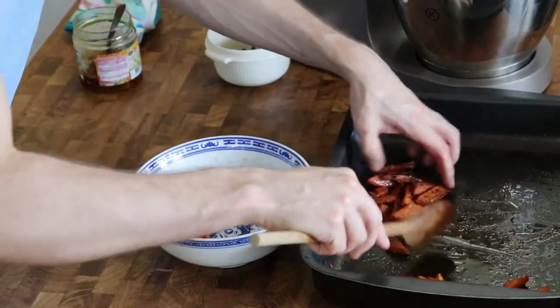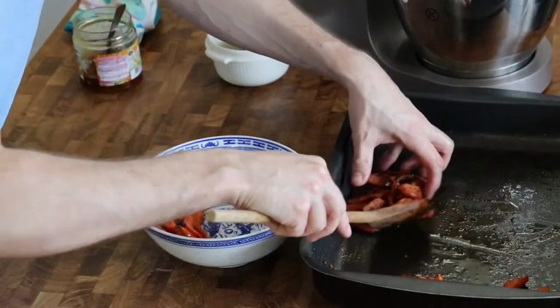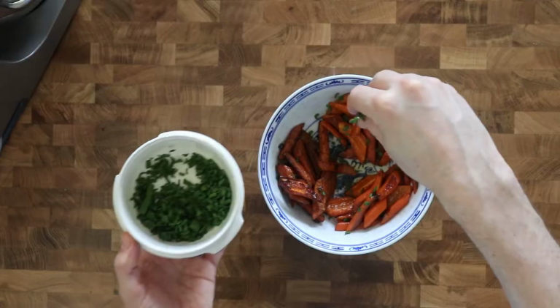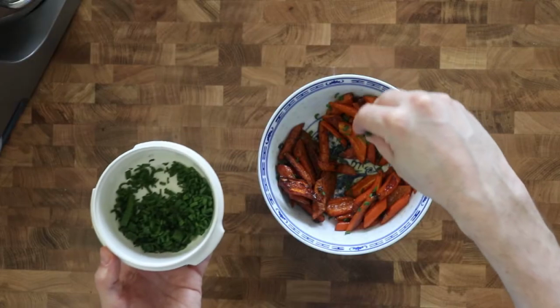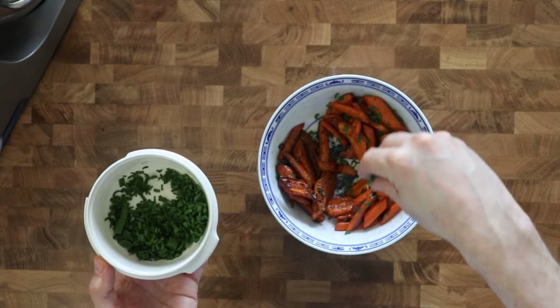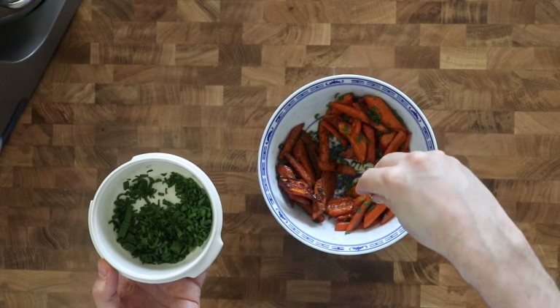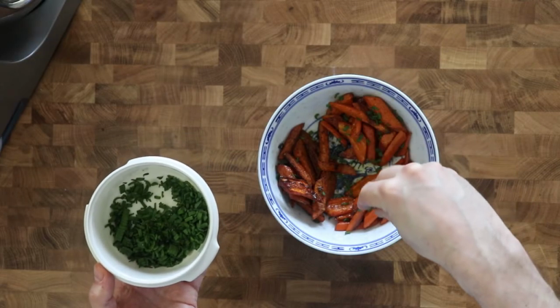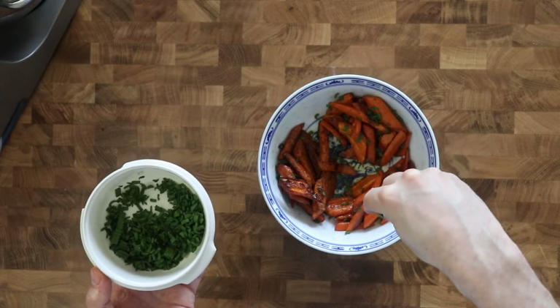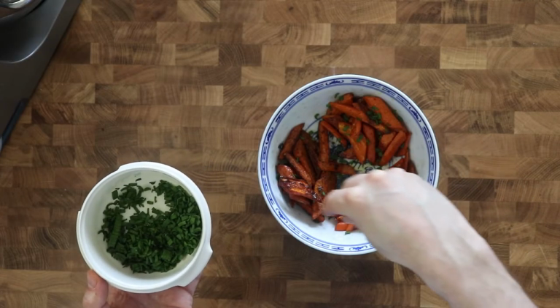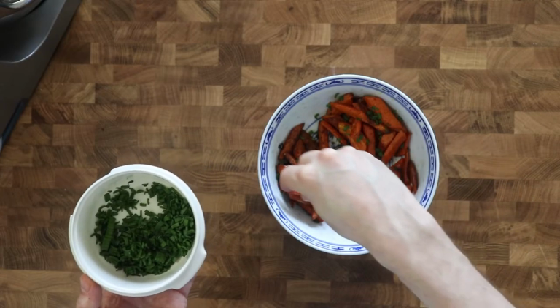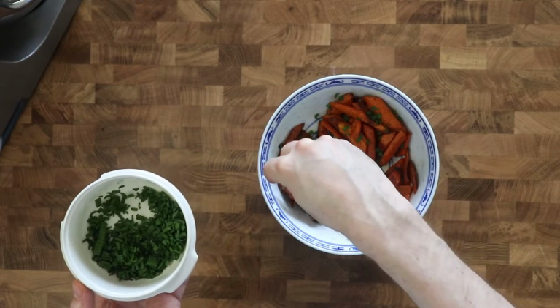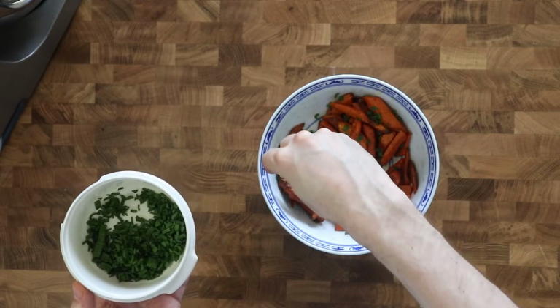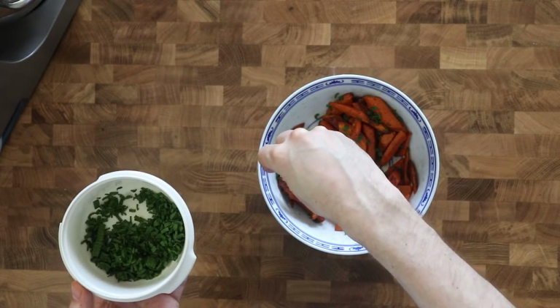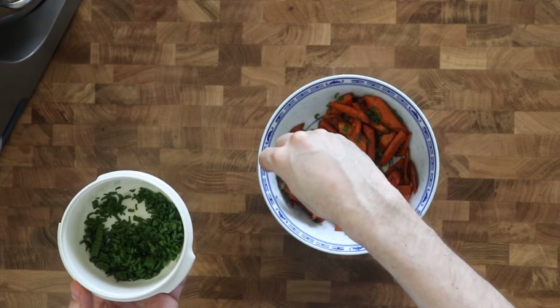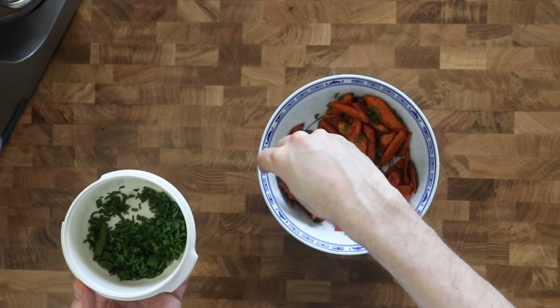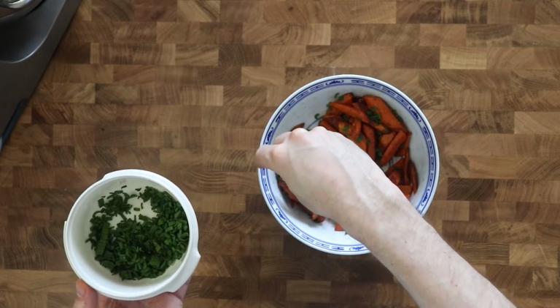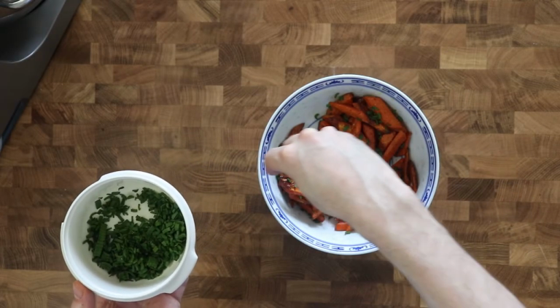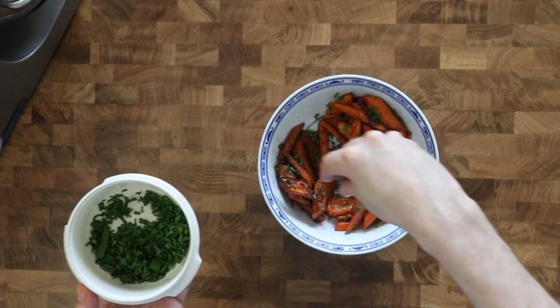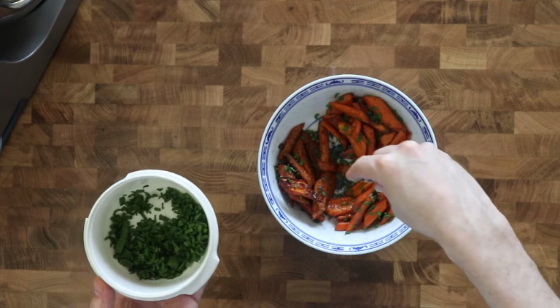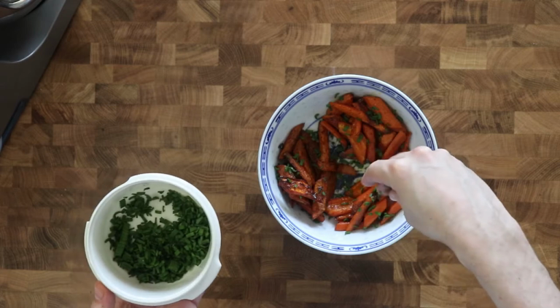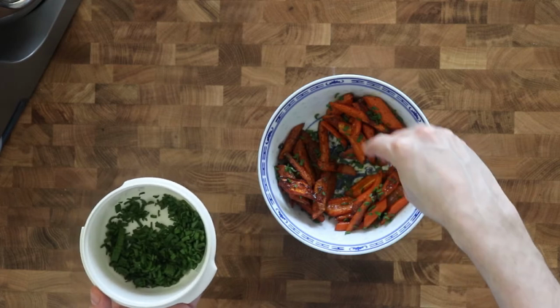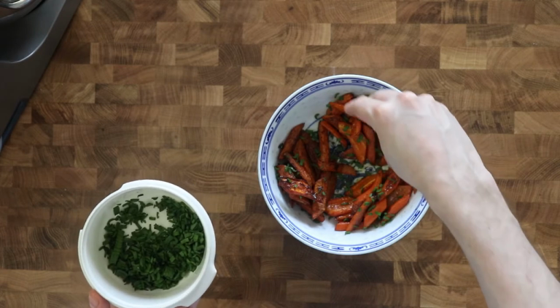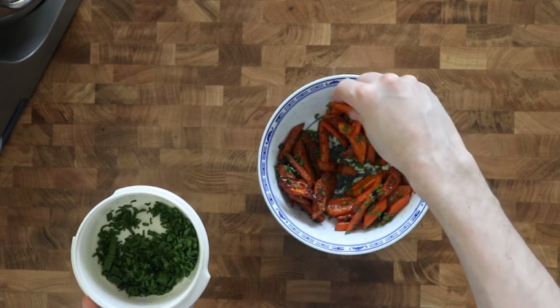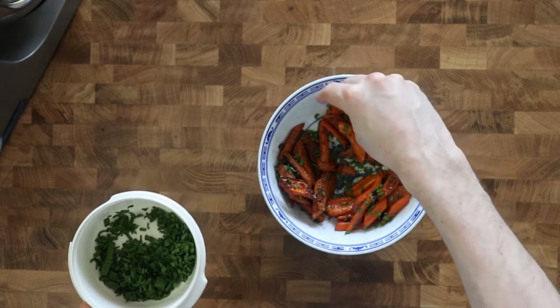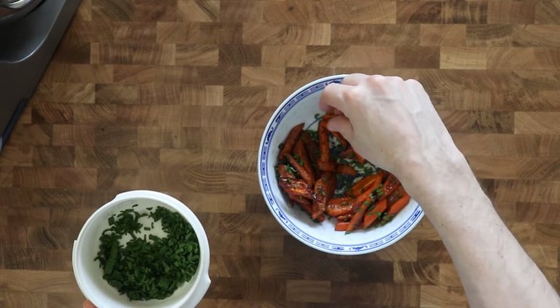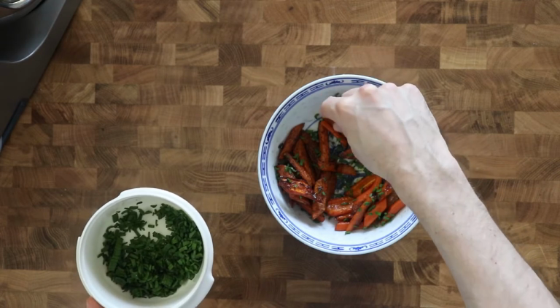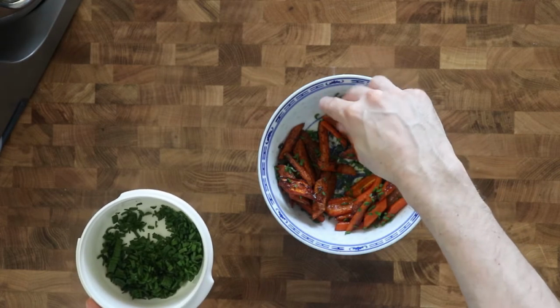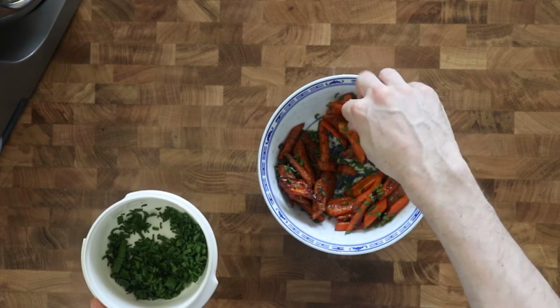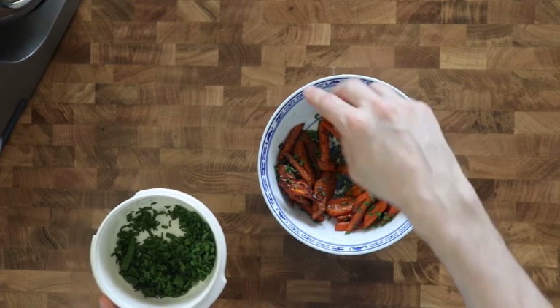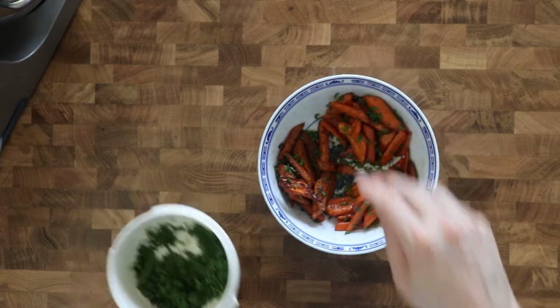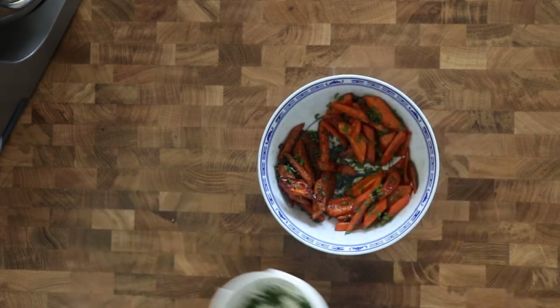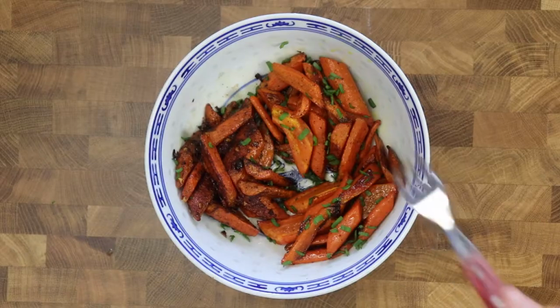In the comment section, tell me your favorite dish with carrots. Sprinkle fresh herbs over the roasted carrots and serve immediately.